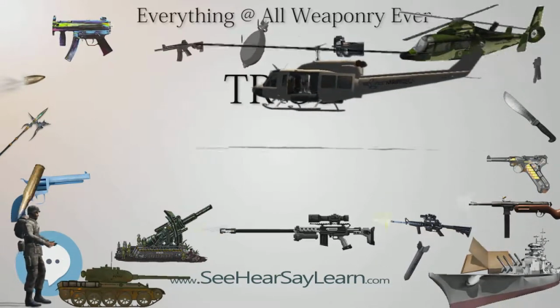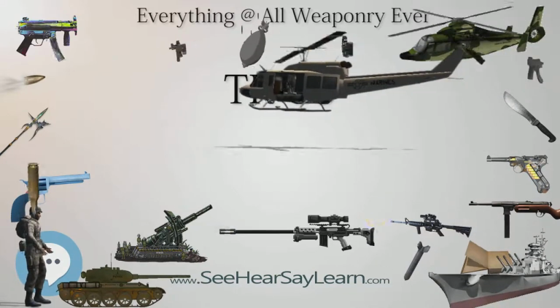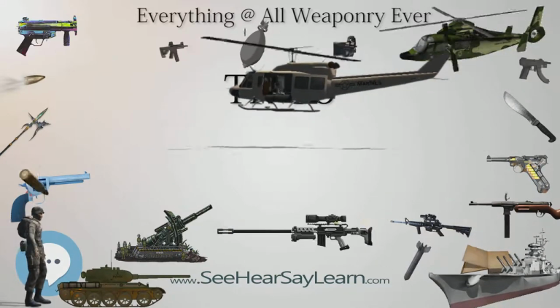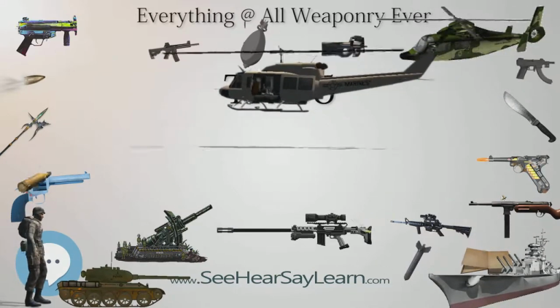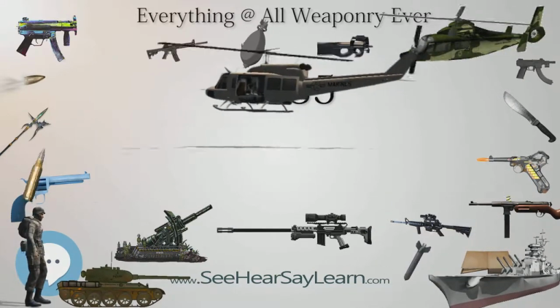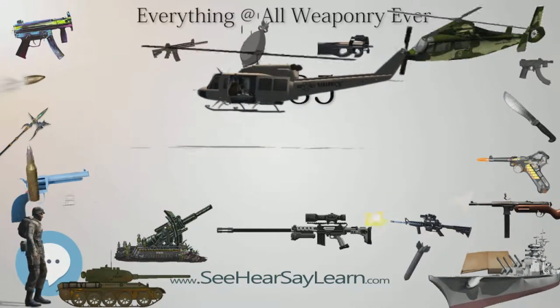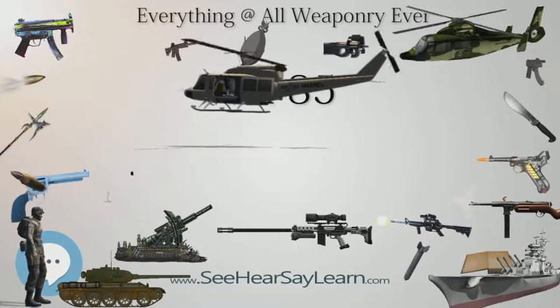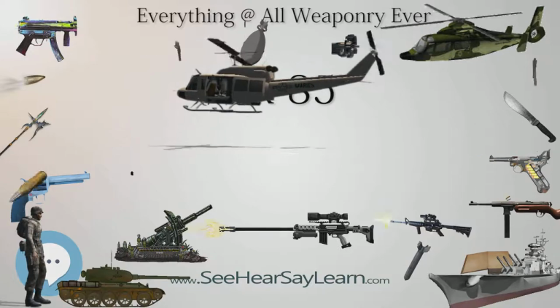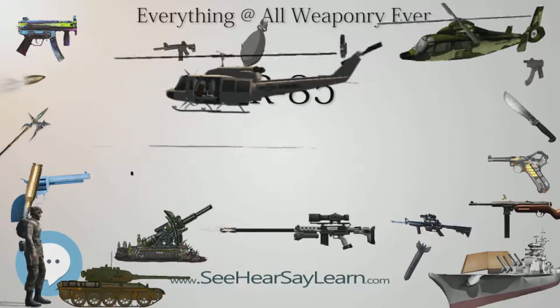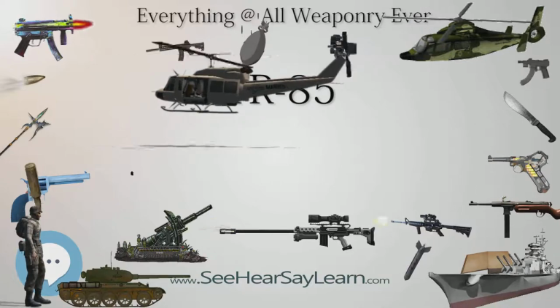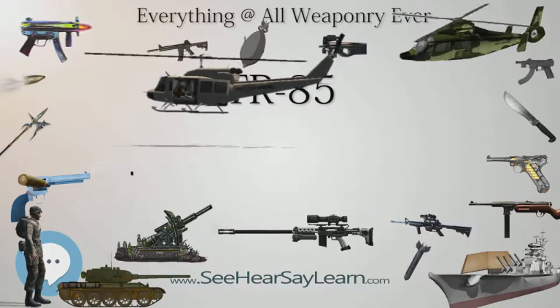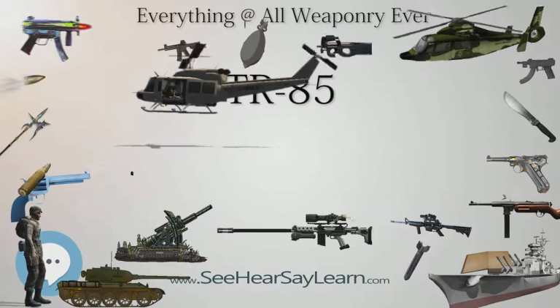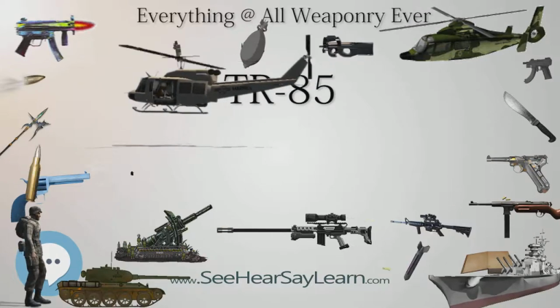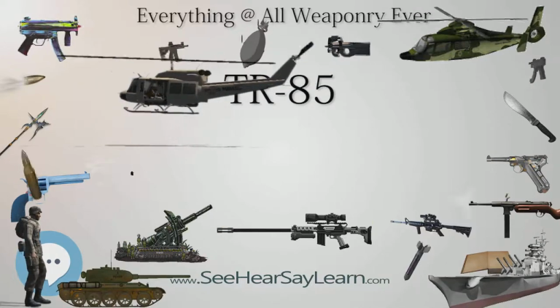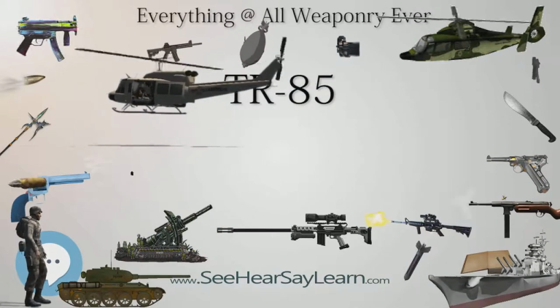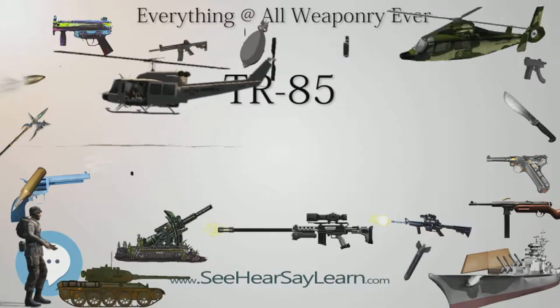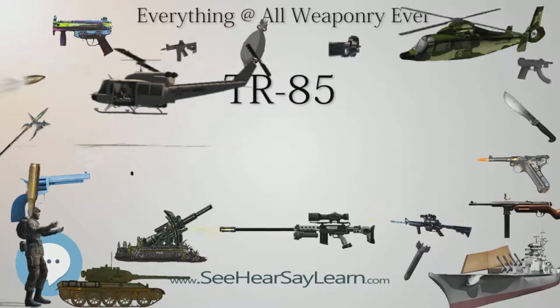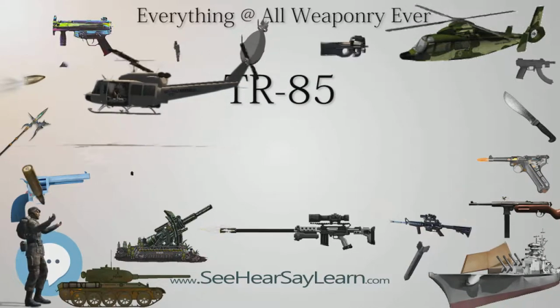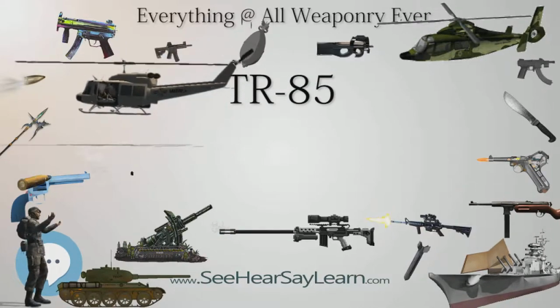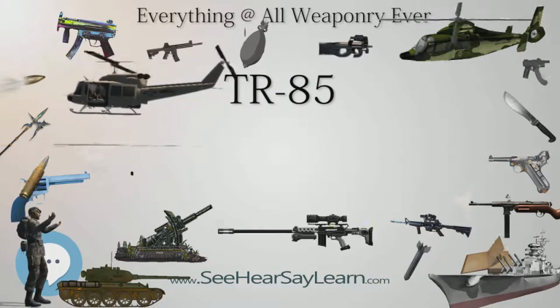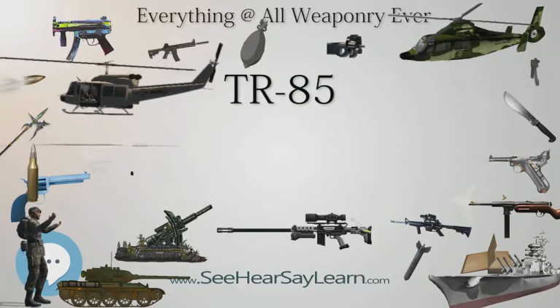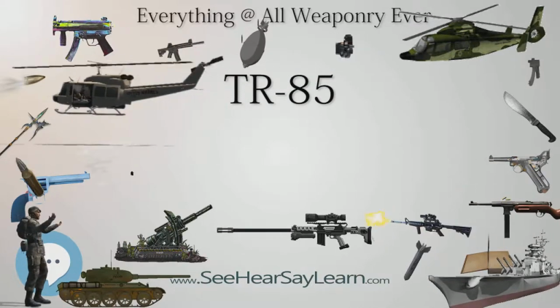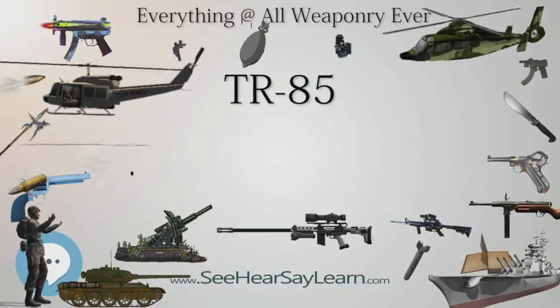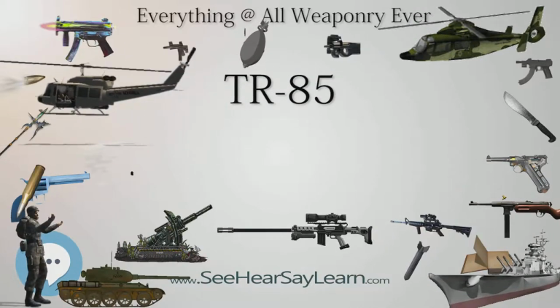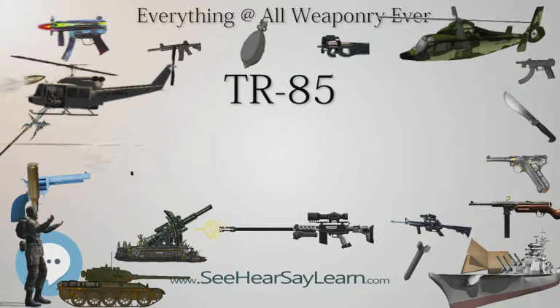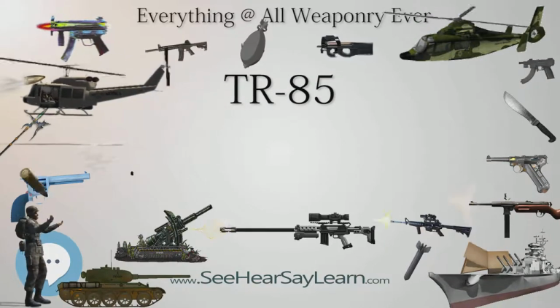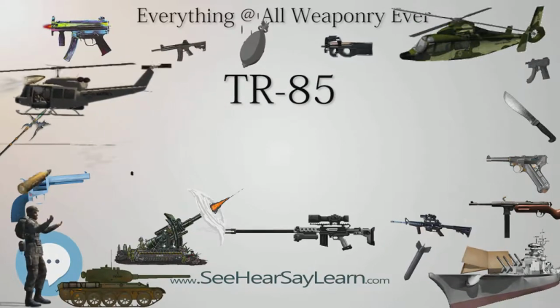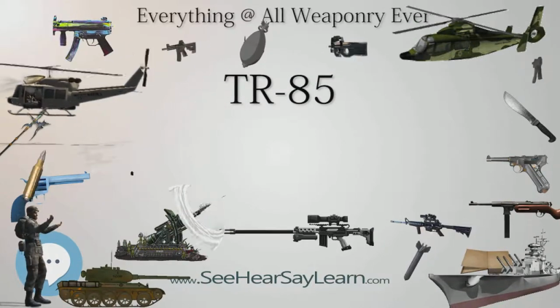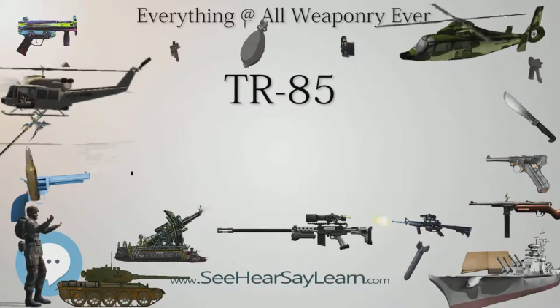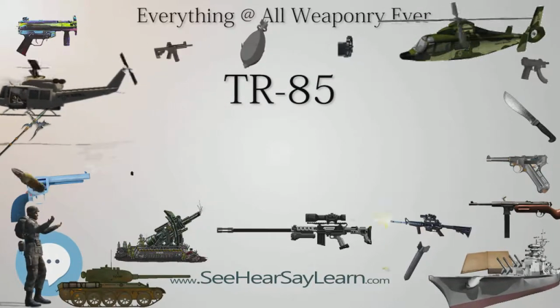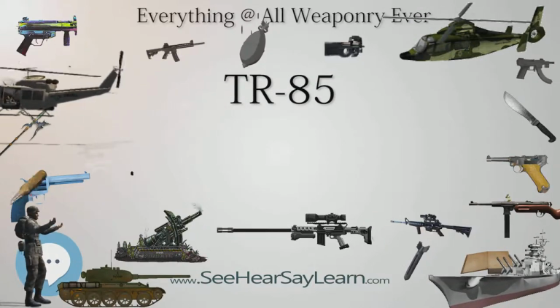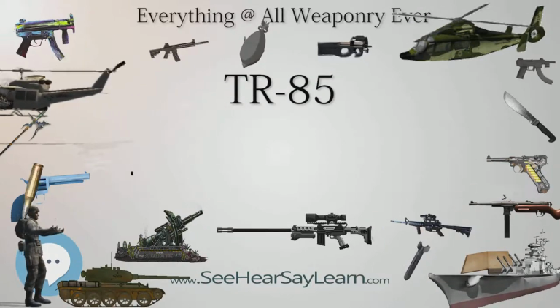Combat weight is 50 tons. Predecessors: T-55 and TR-580.